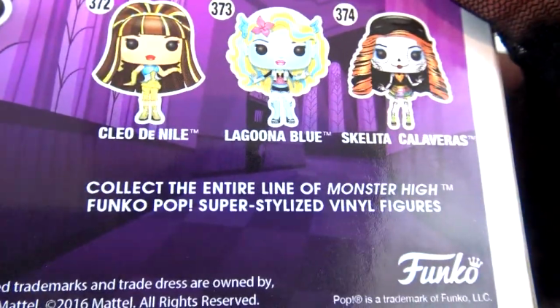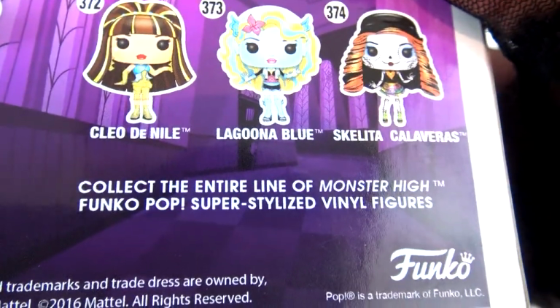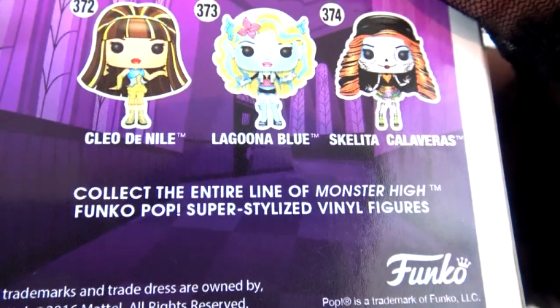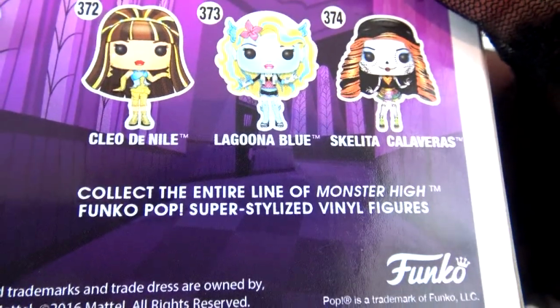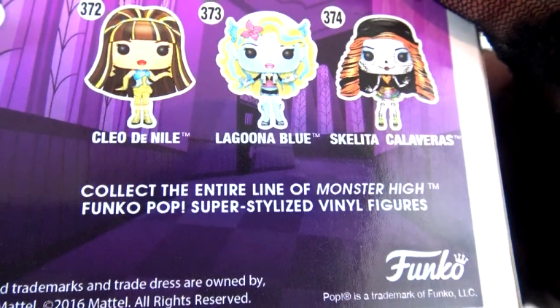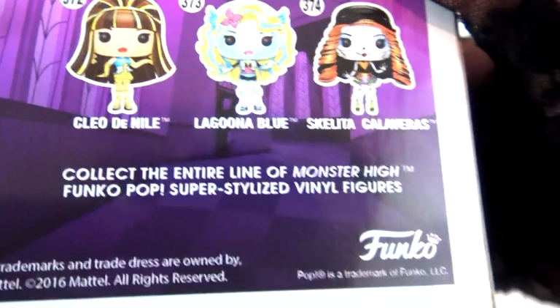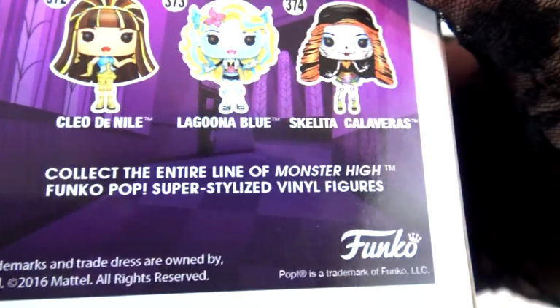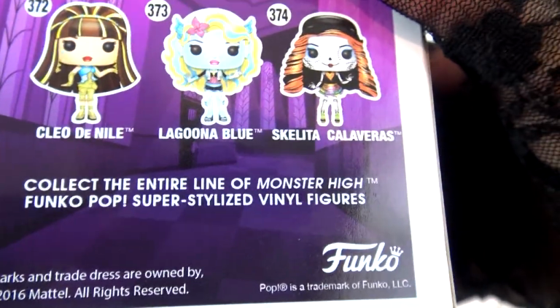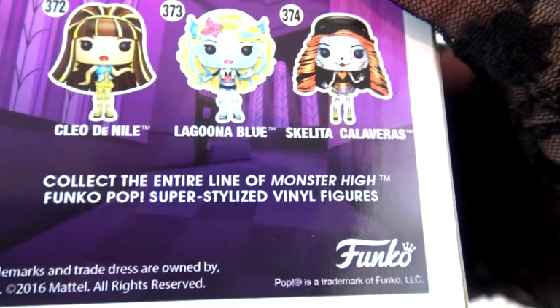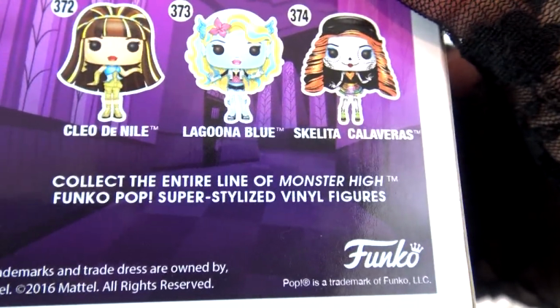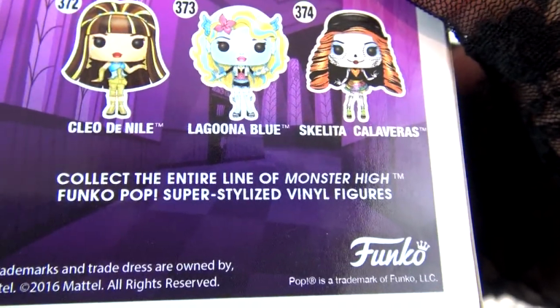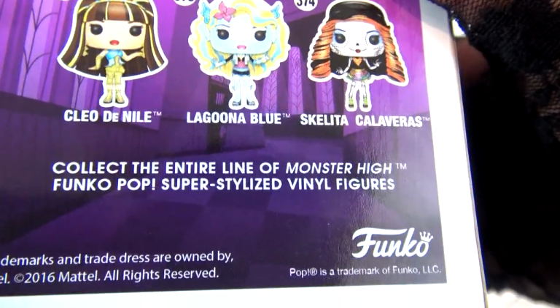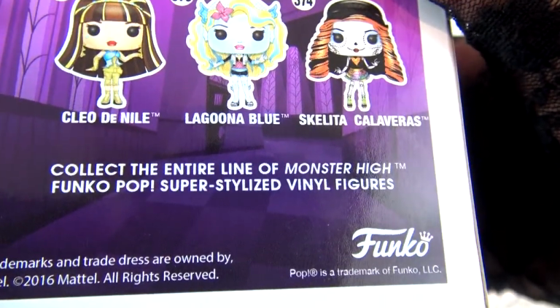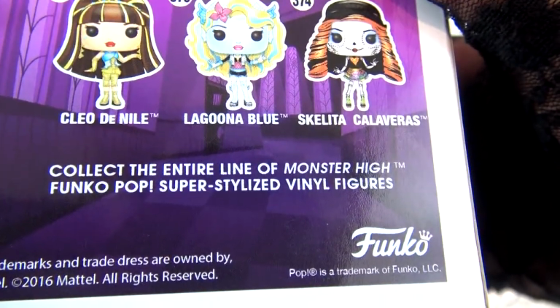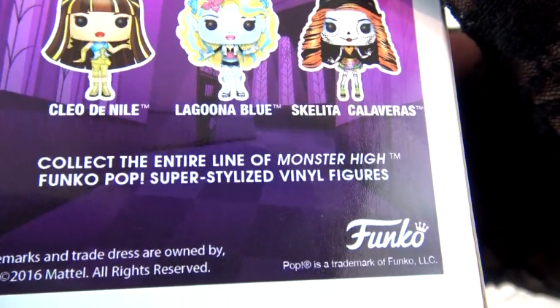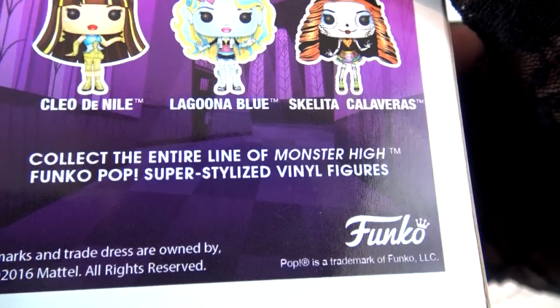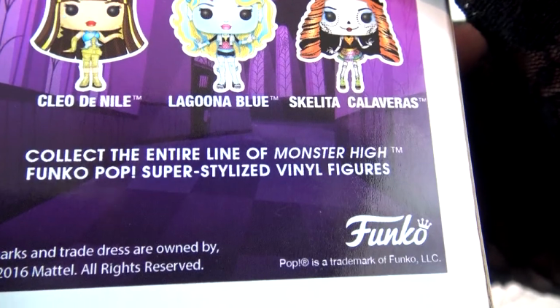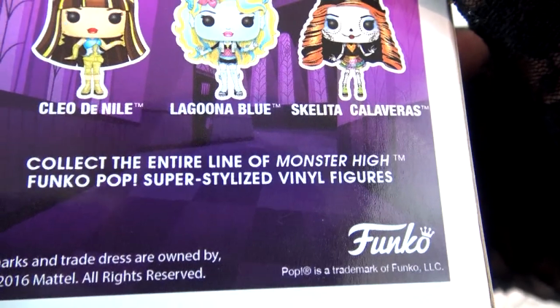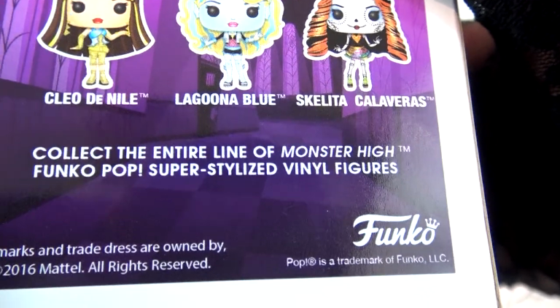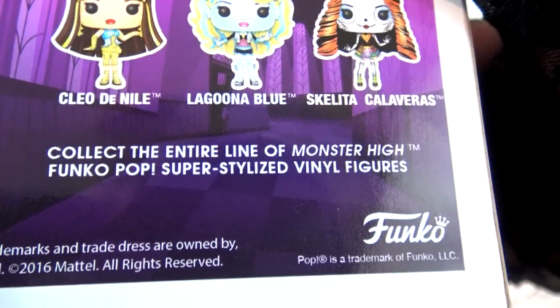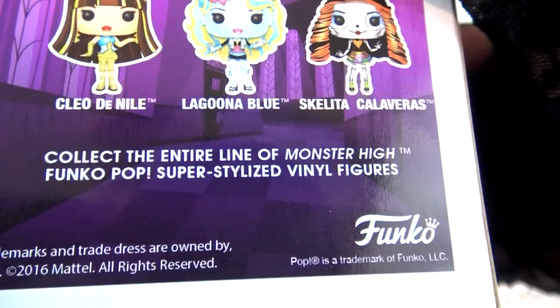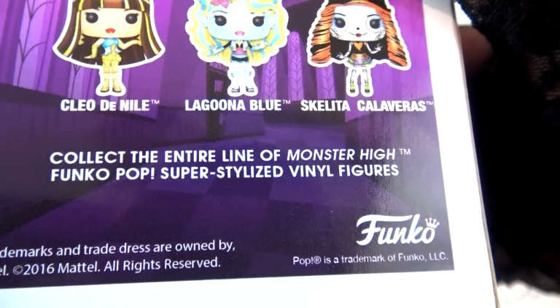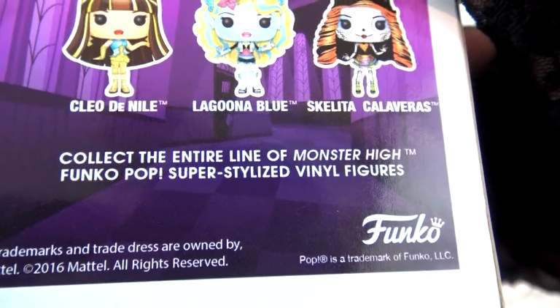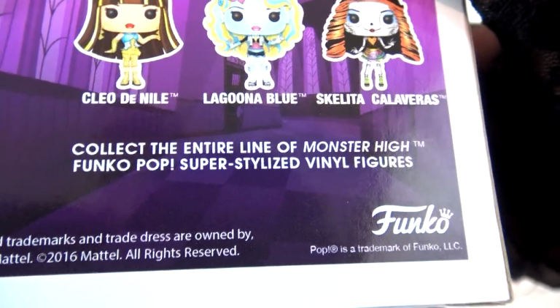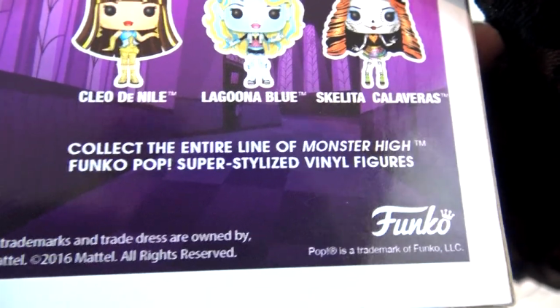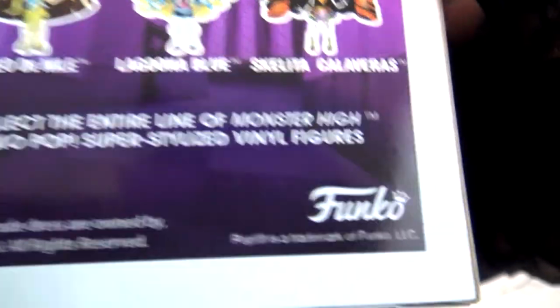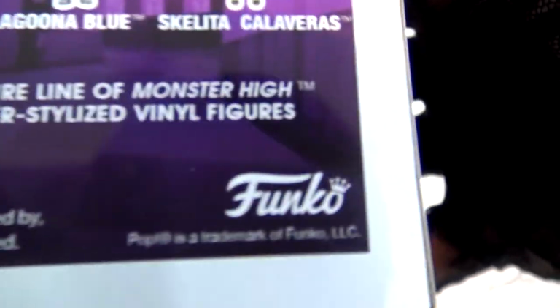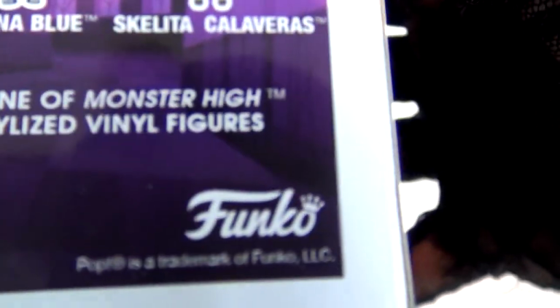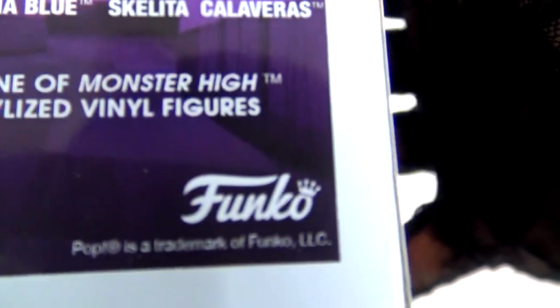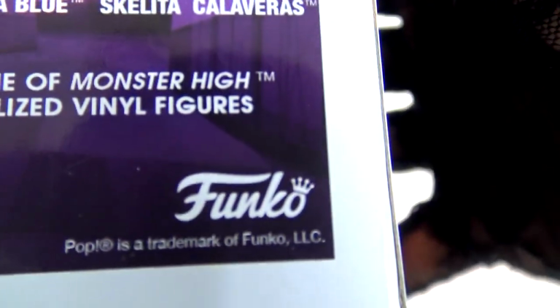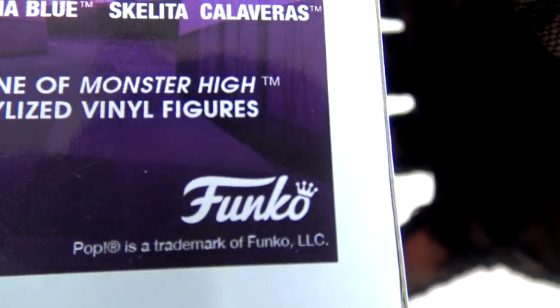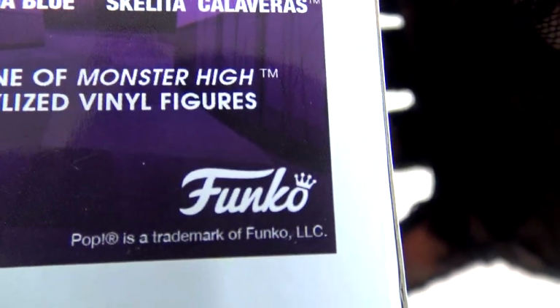It's by Funko! I love Funko! Thank you for looking at my beautiful box and pop figure.